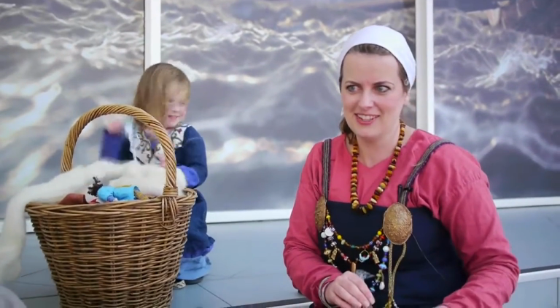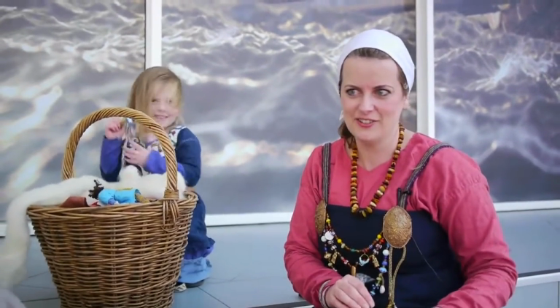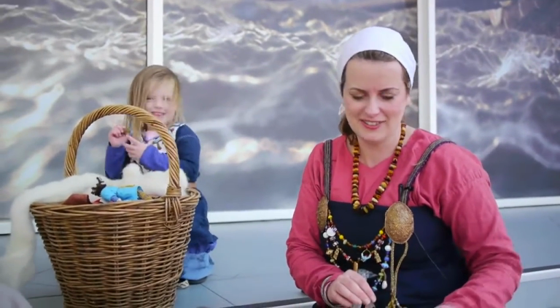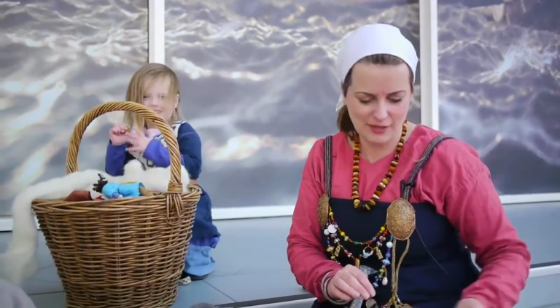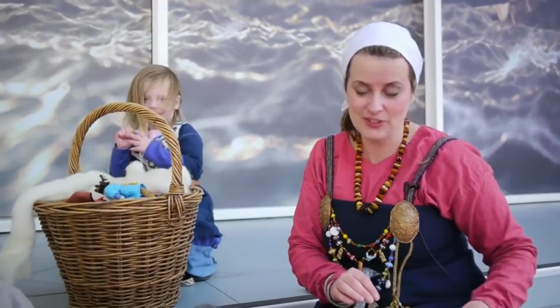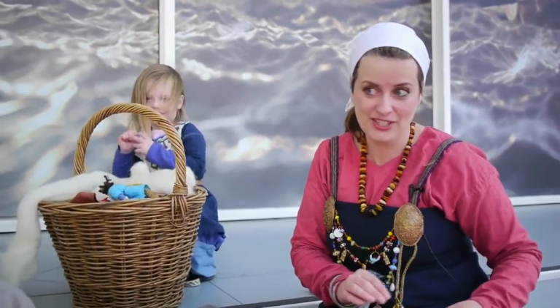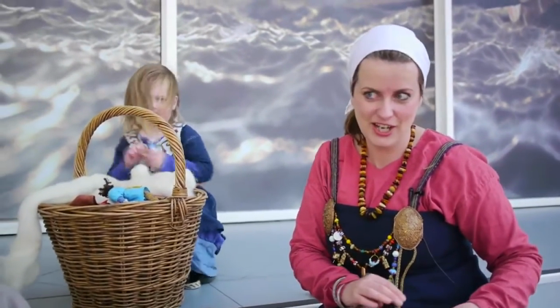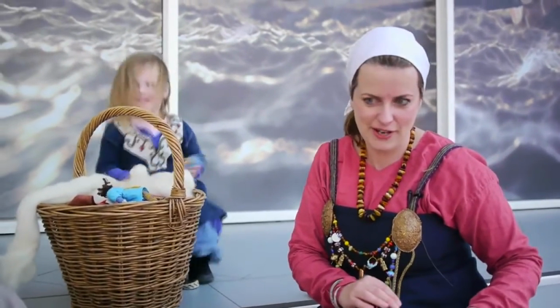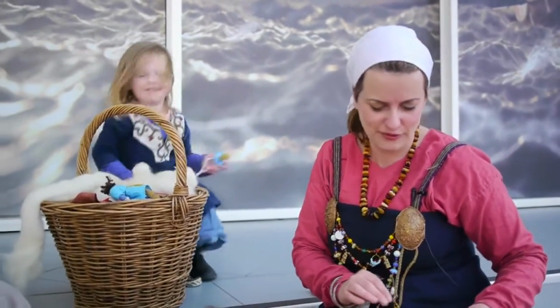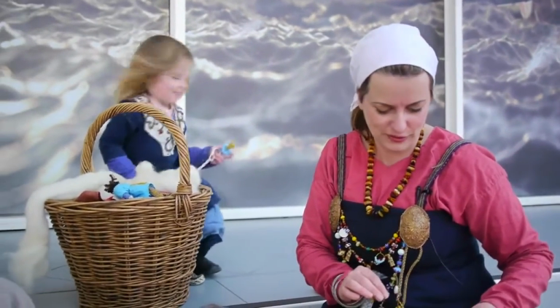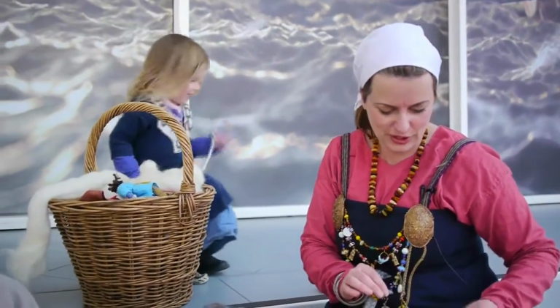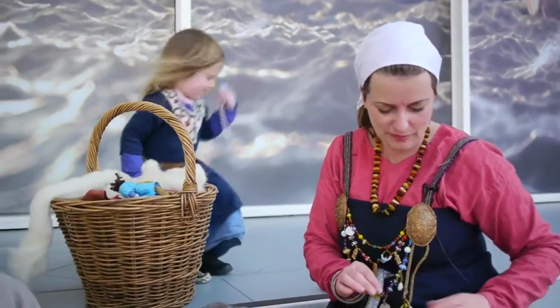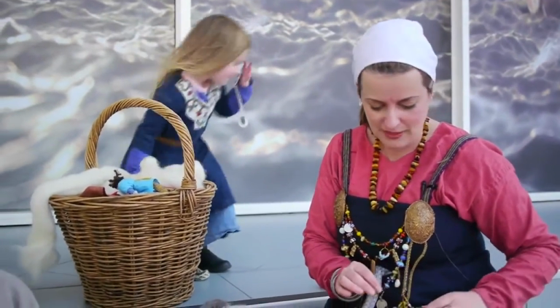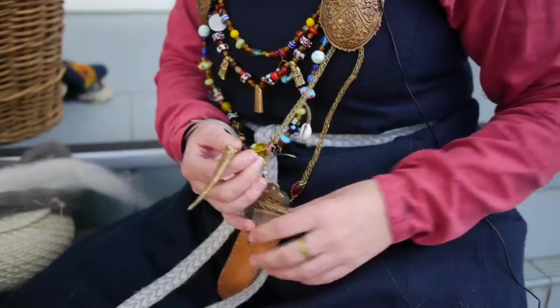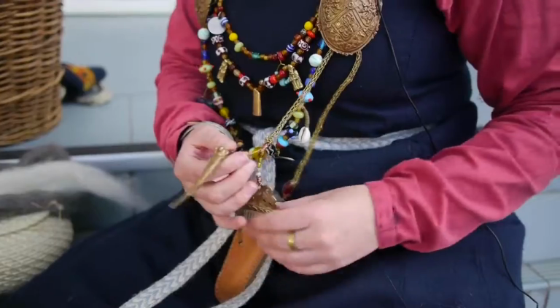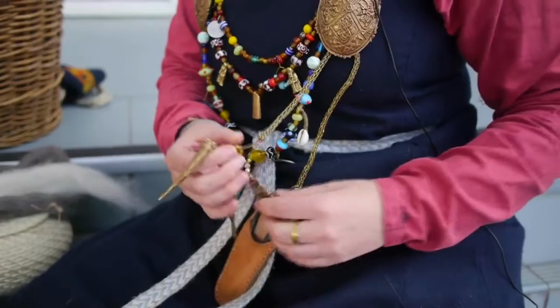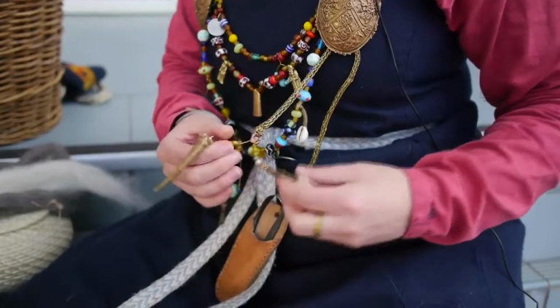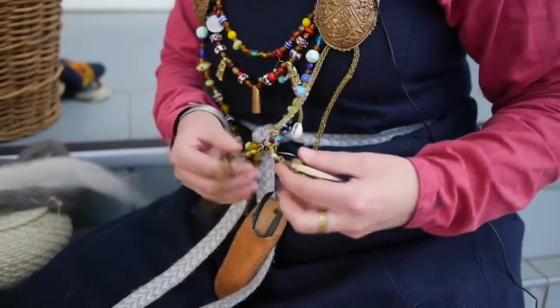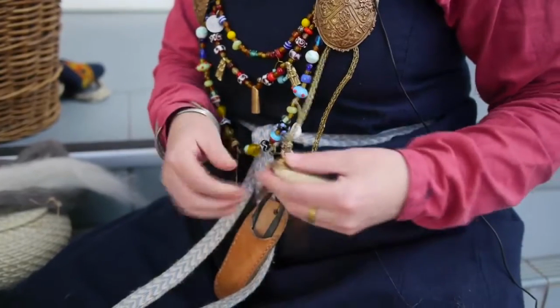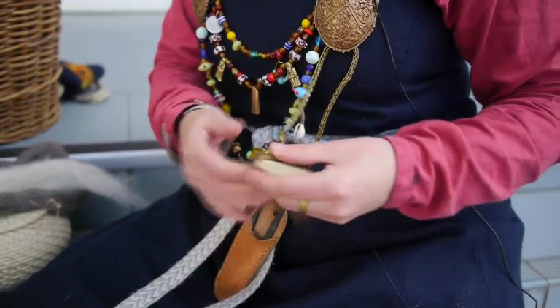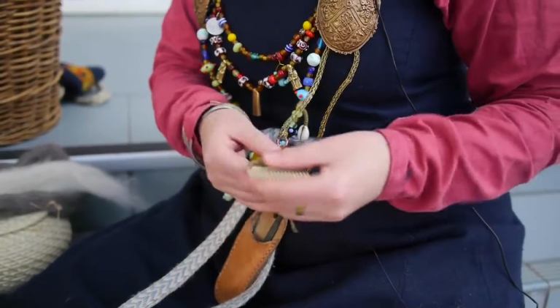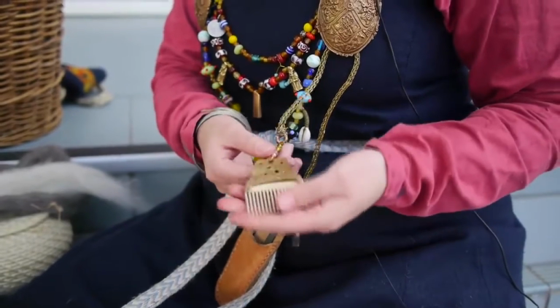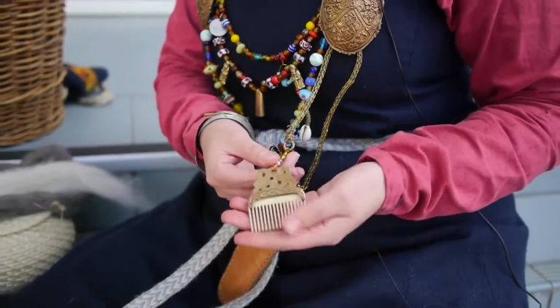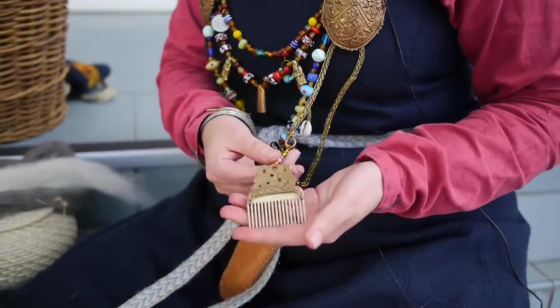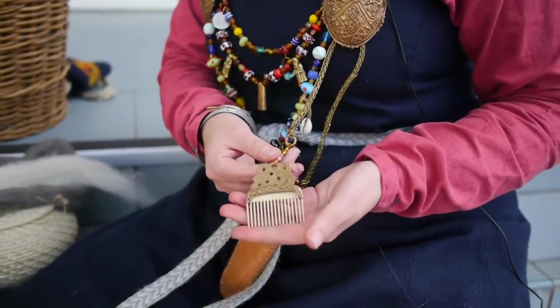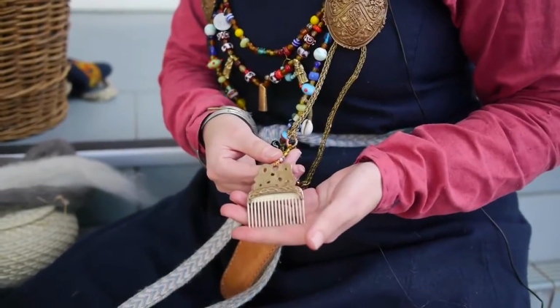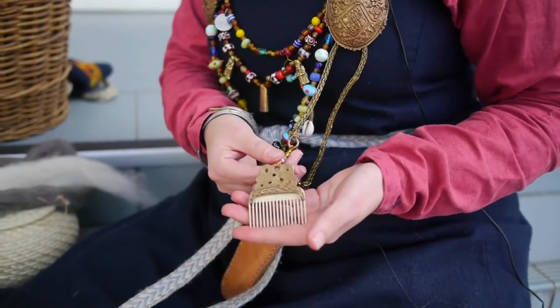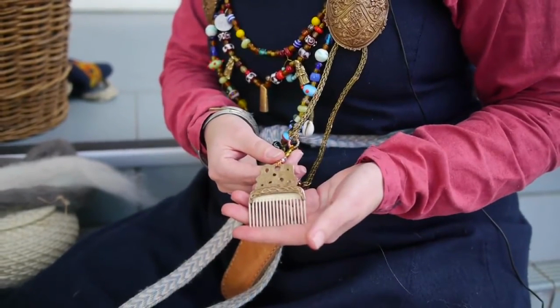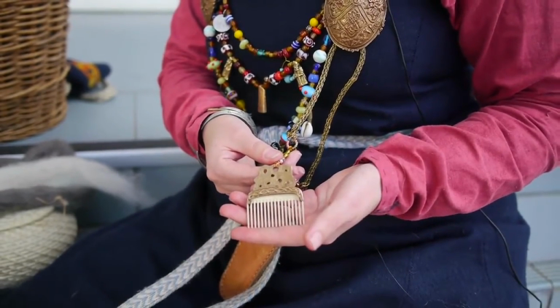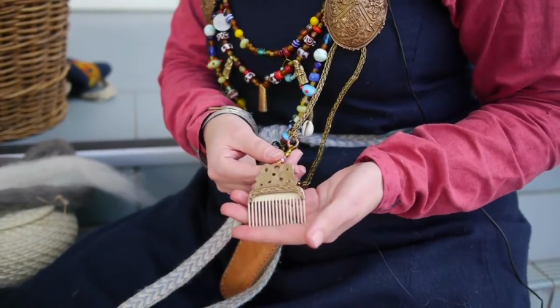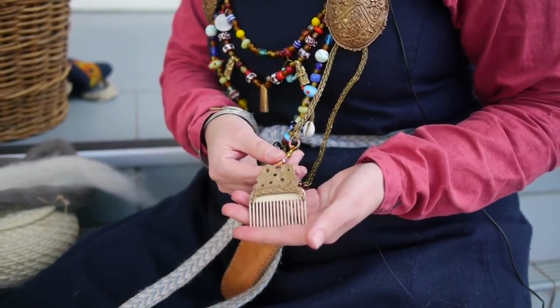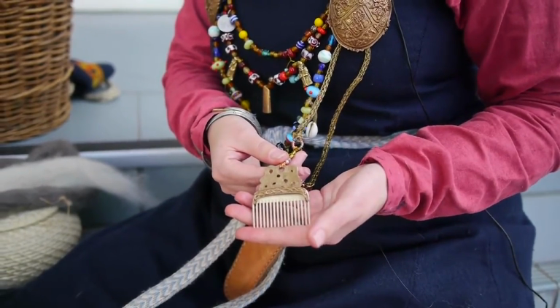That one stayed around for a long time. And this is just a comb. My bling.